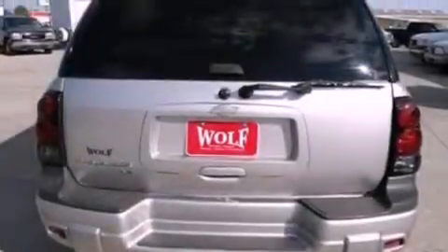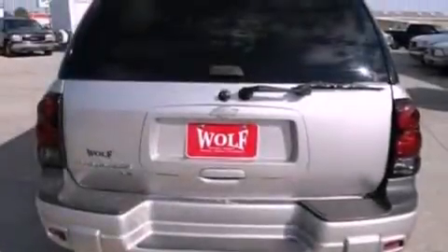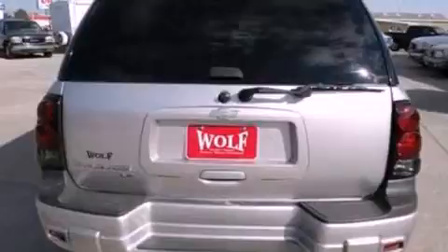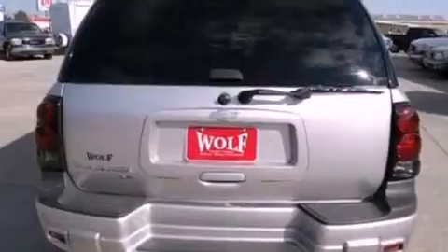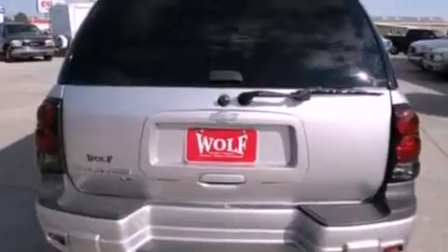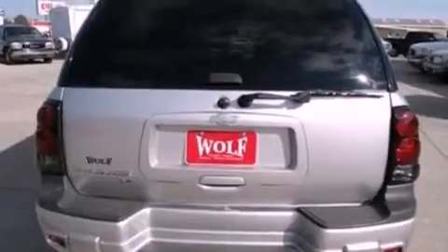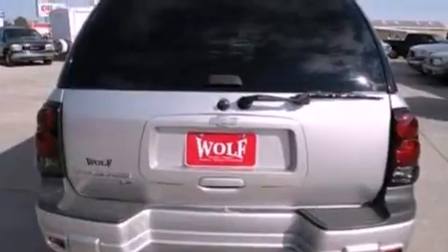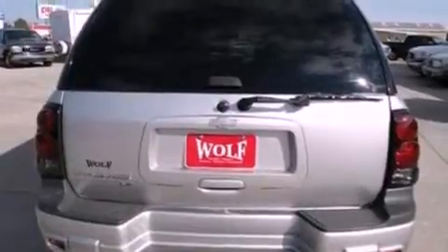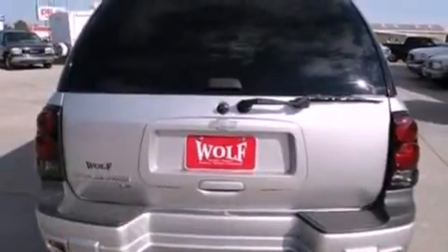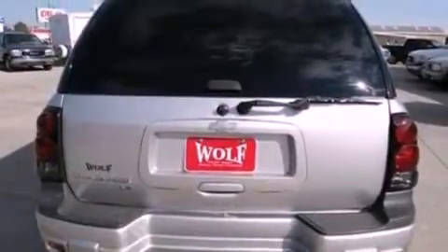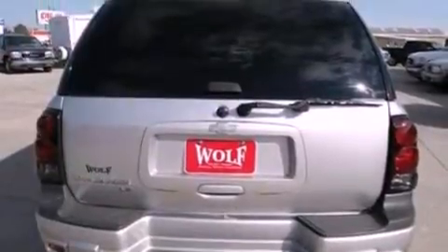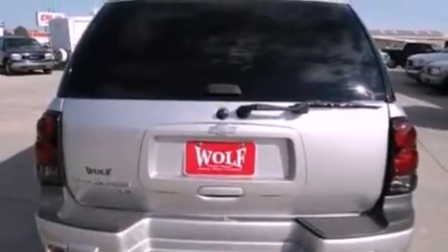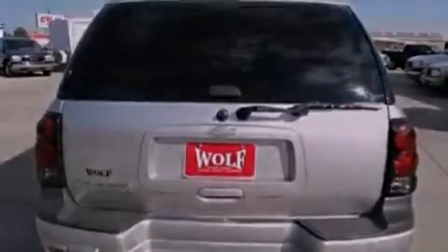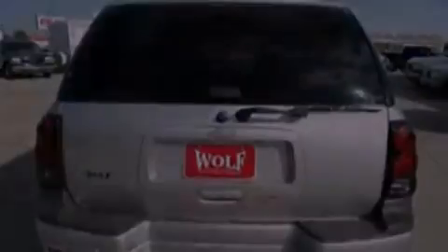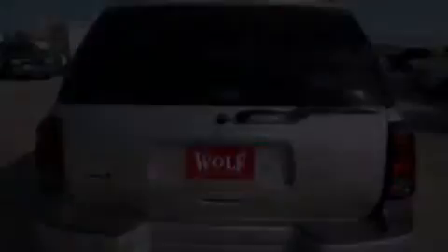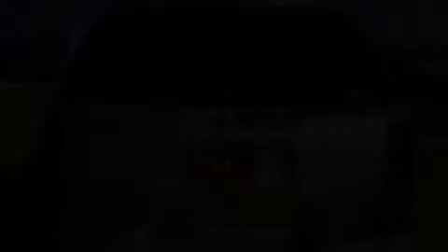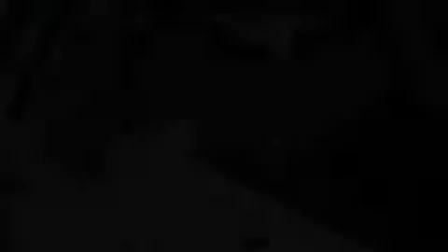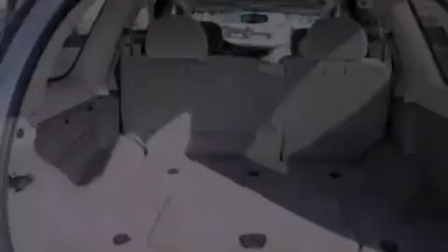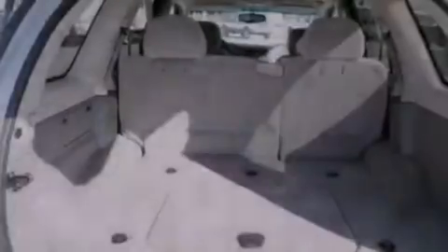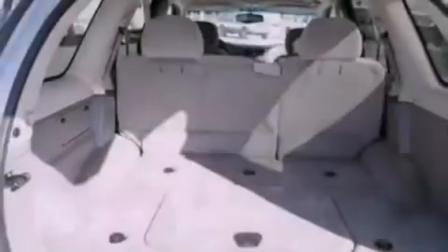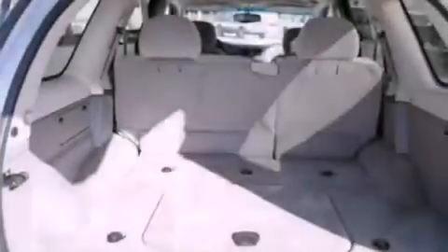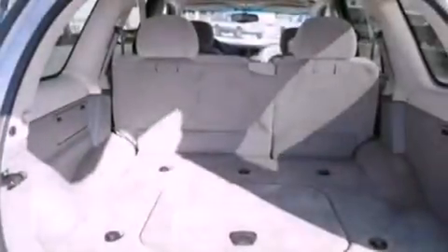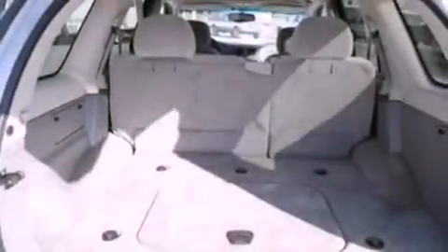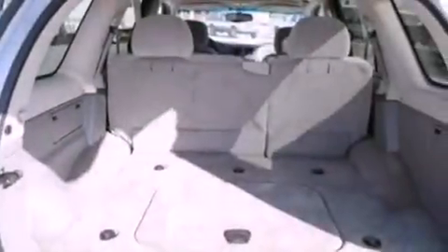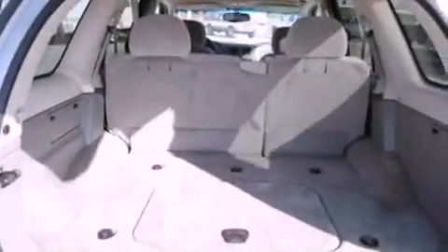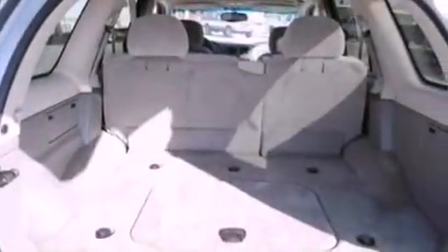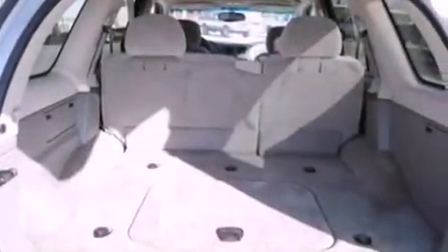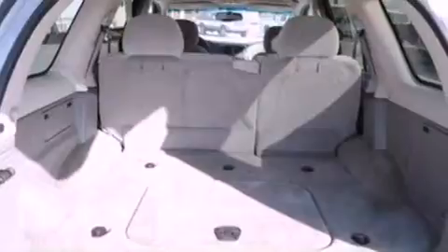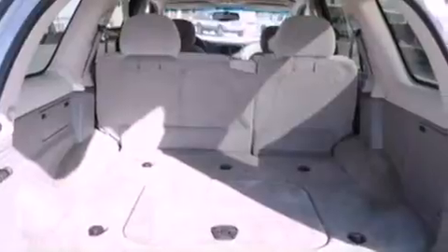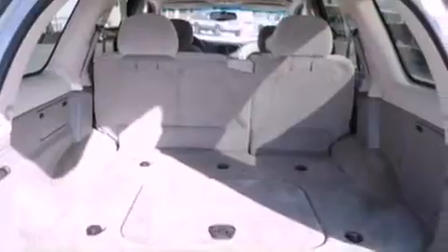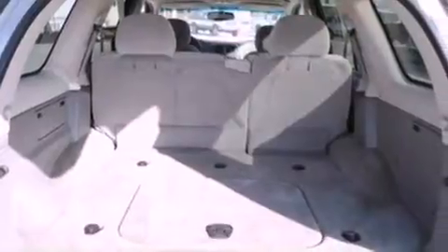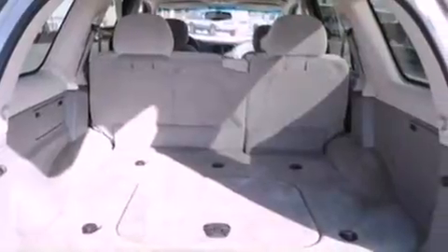Also included are cargo tie-downs, dusk-sensing headlights, a passenger side airbag, door reinforcement beams, and aluminum wheels.